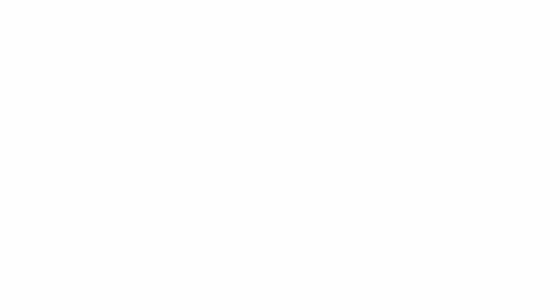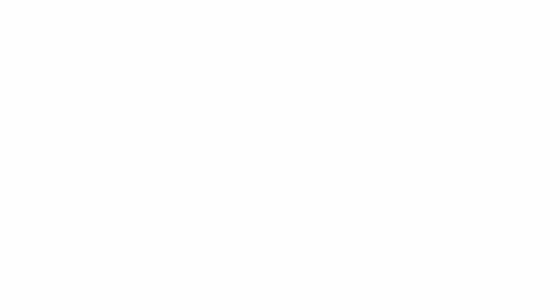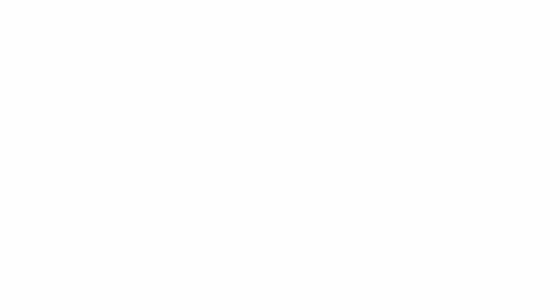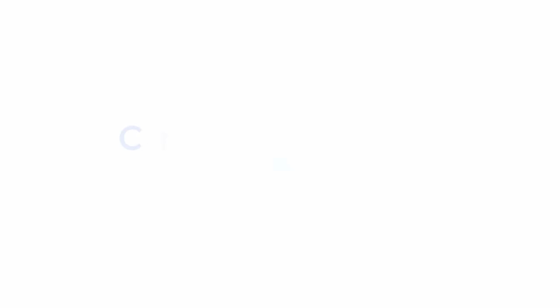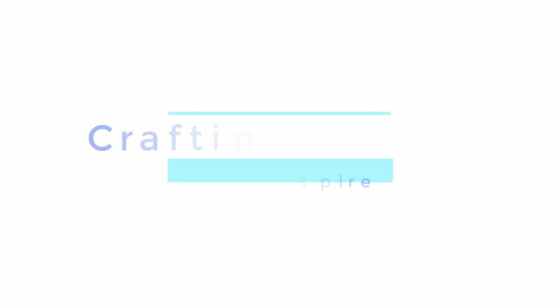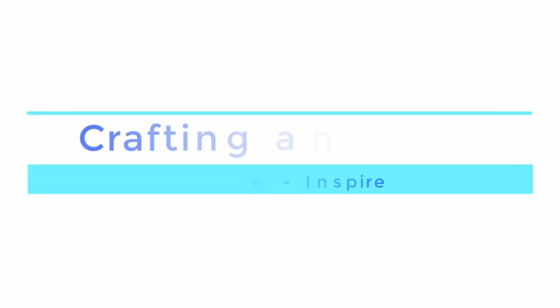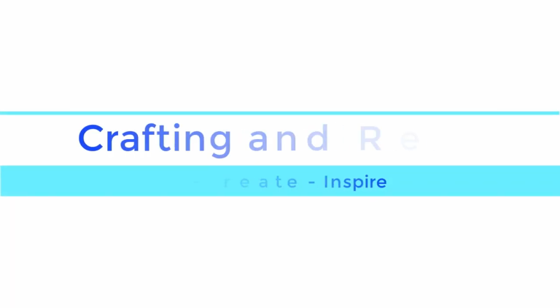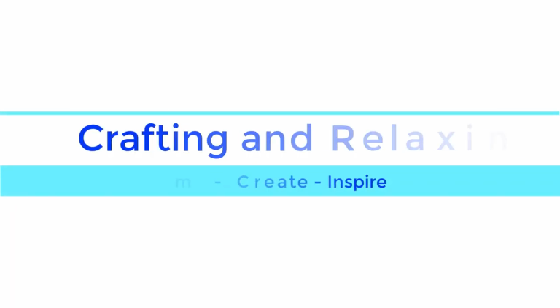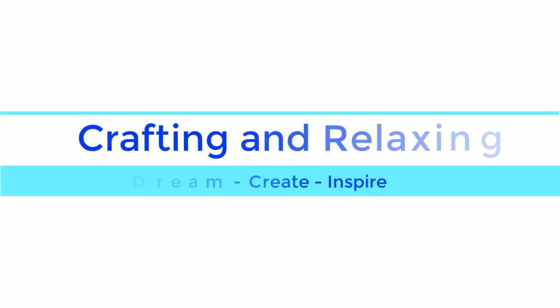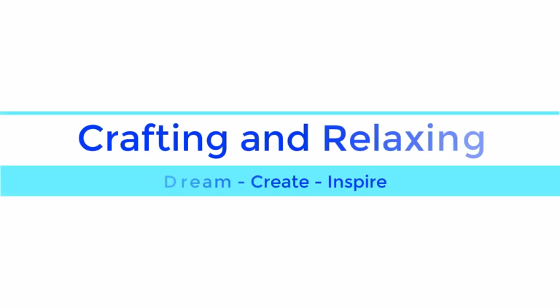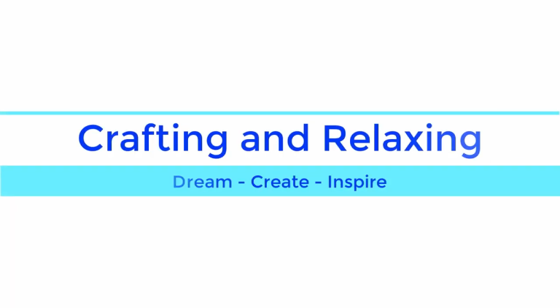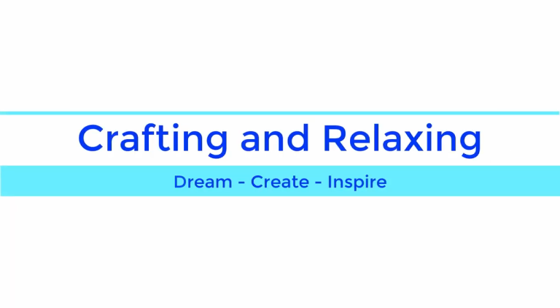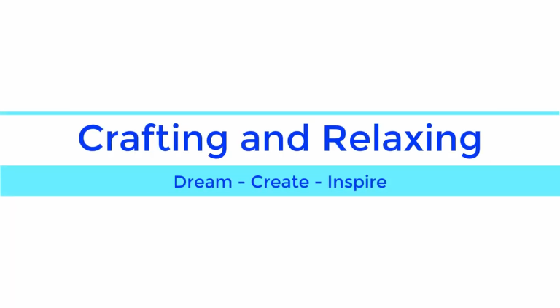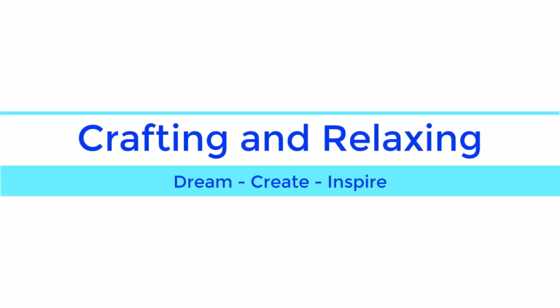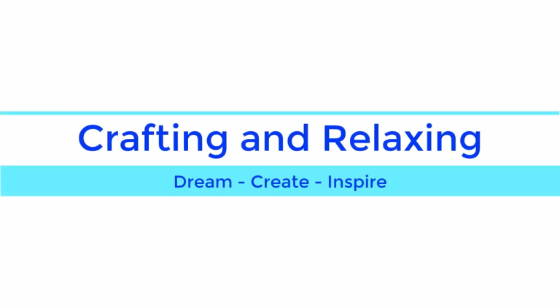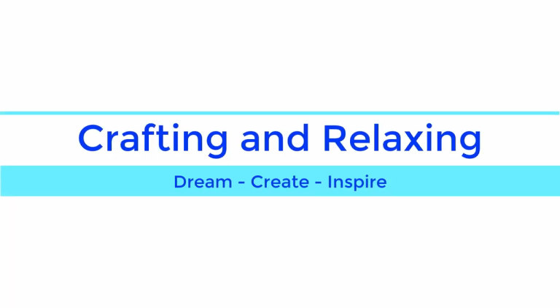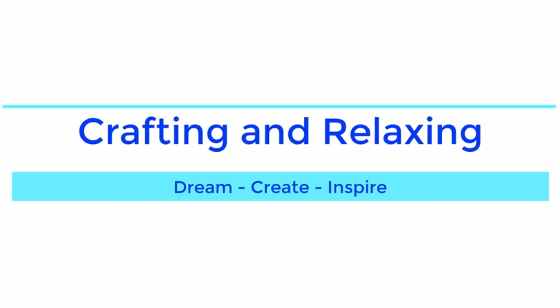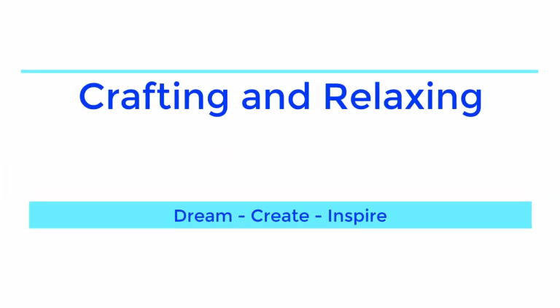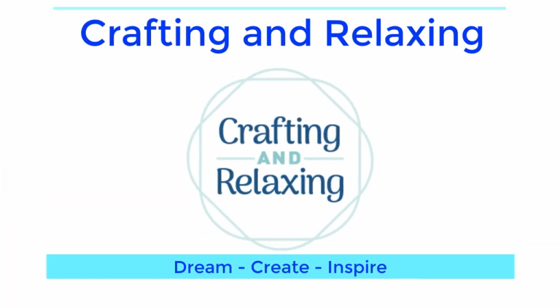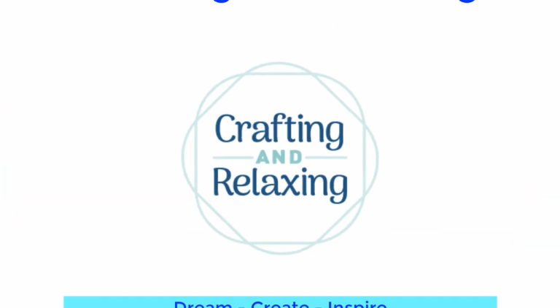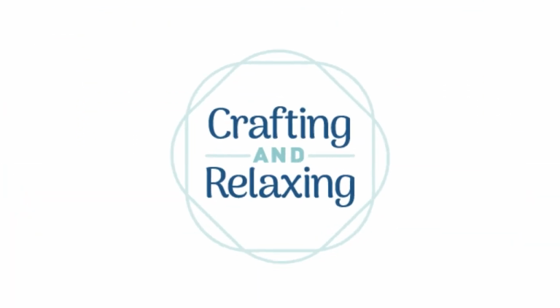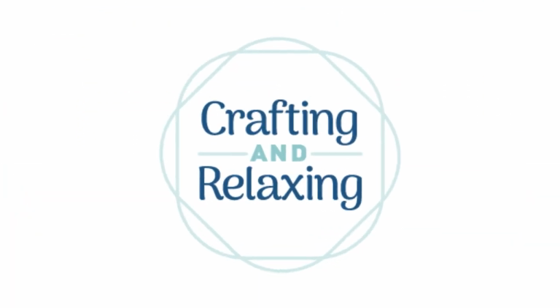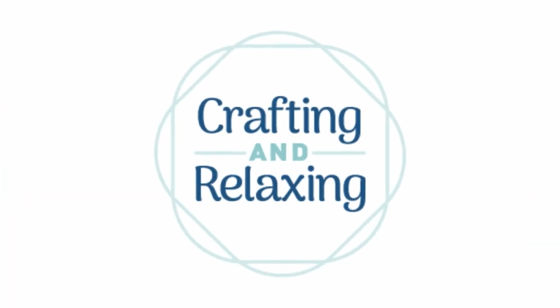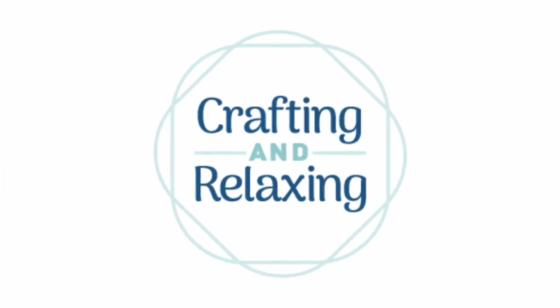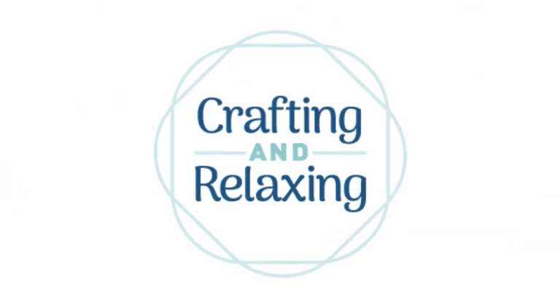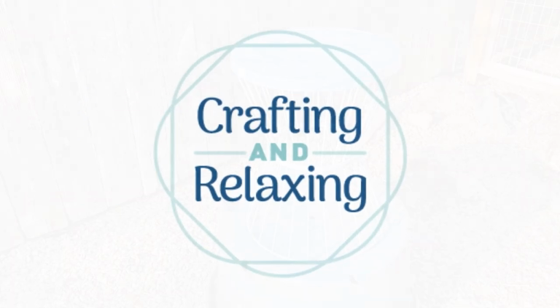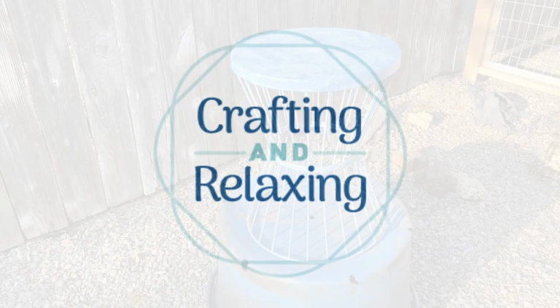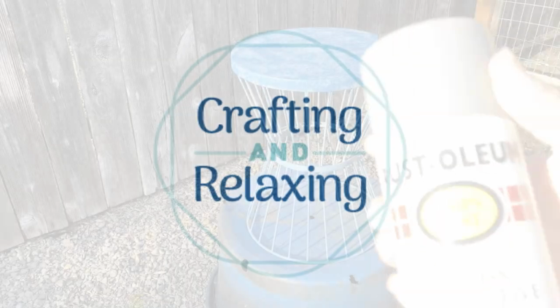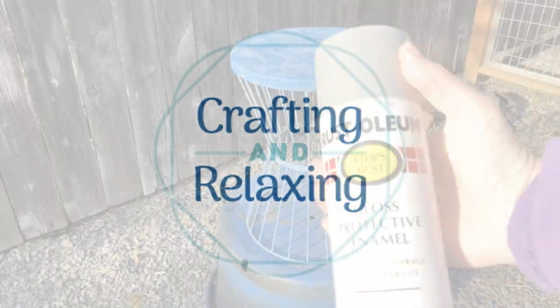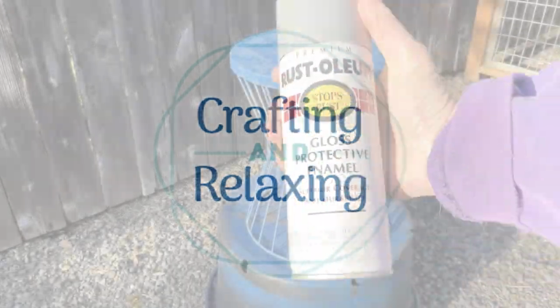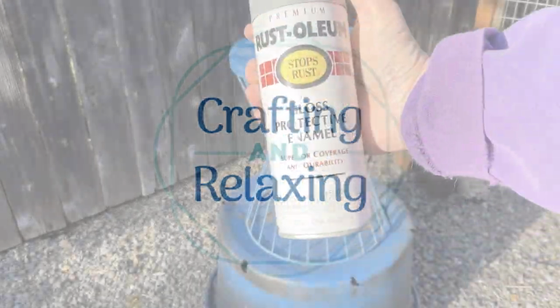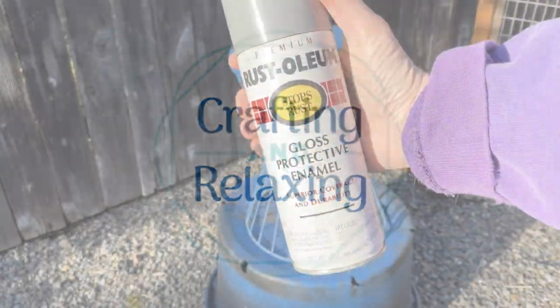Hi friends! Welcome to Crafting and Relaxing. This is Sarah. Thank you so much for joining me.